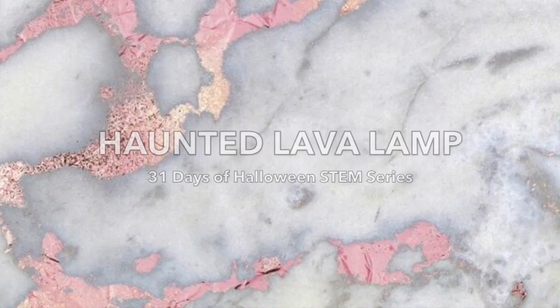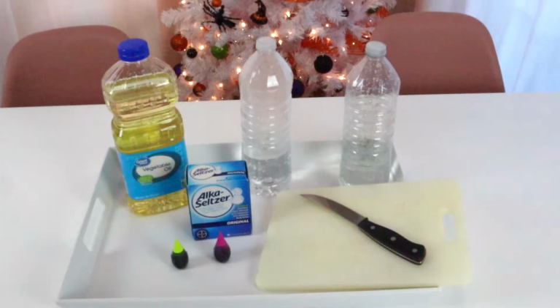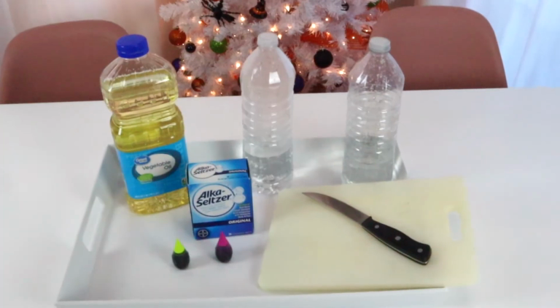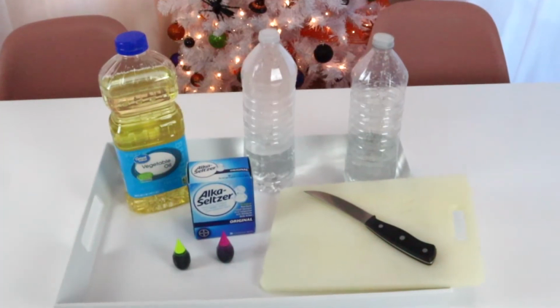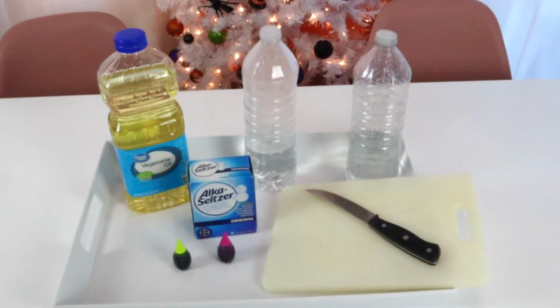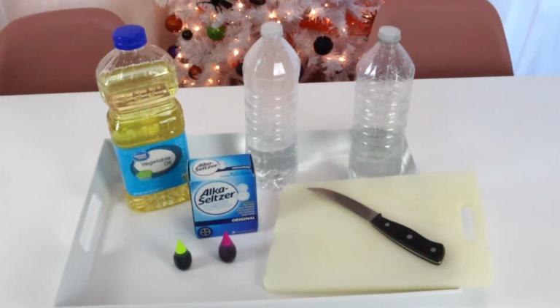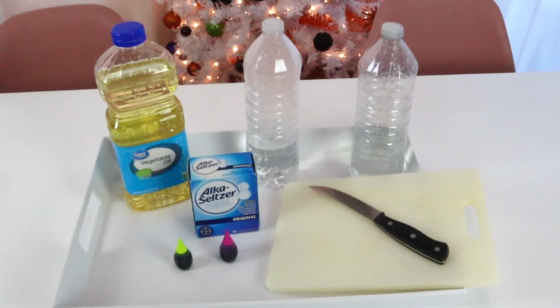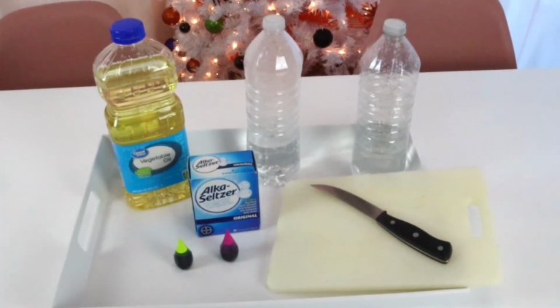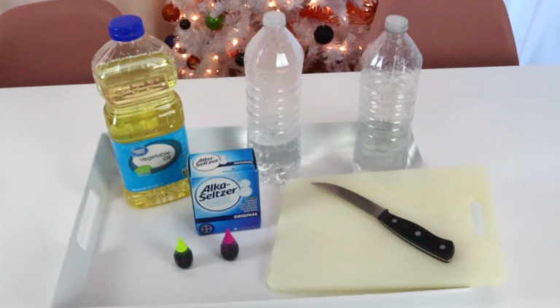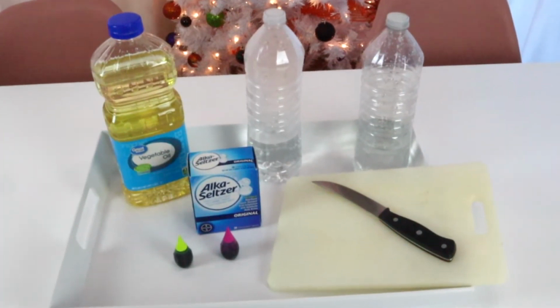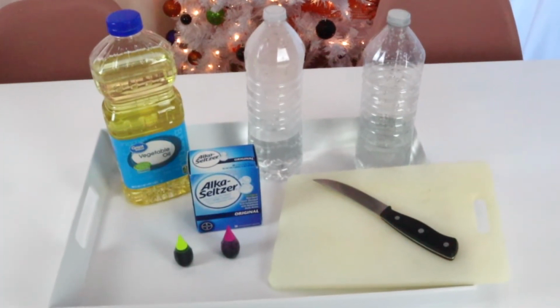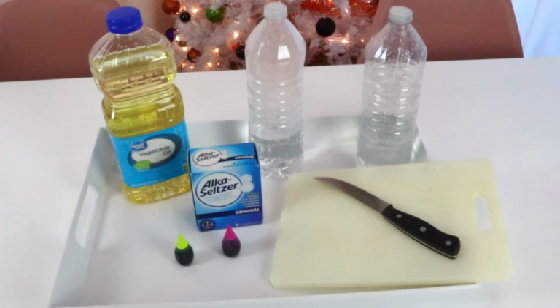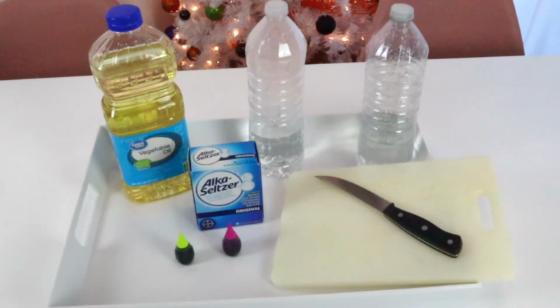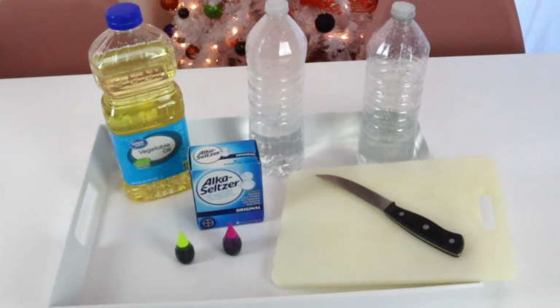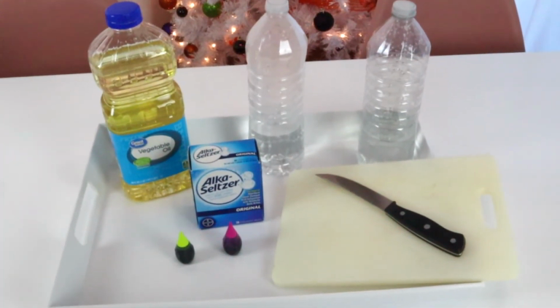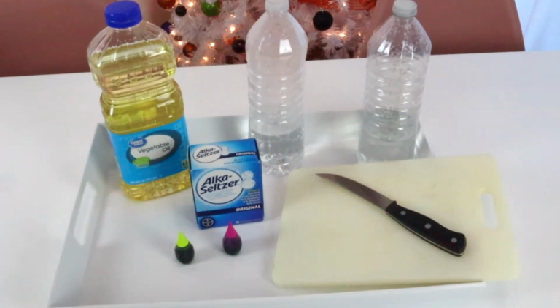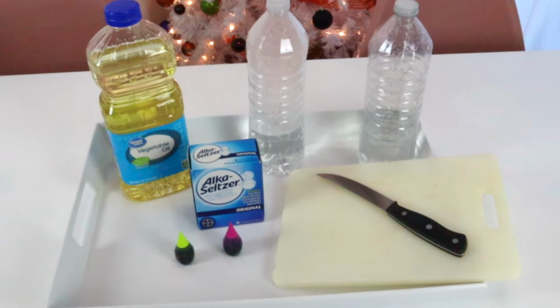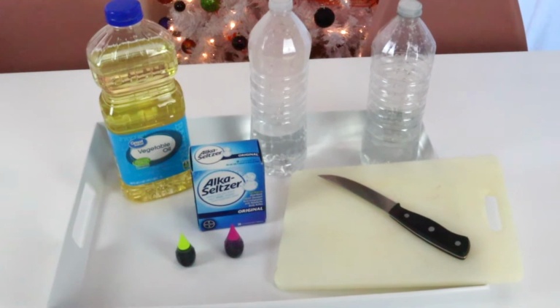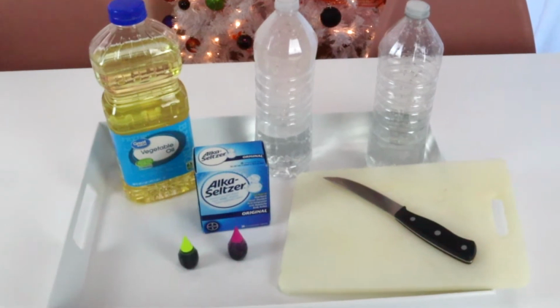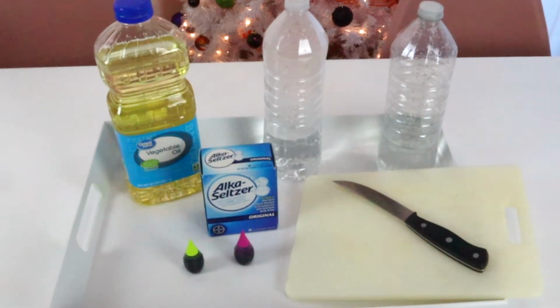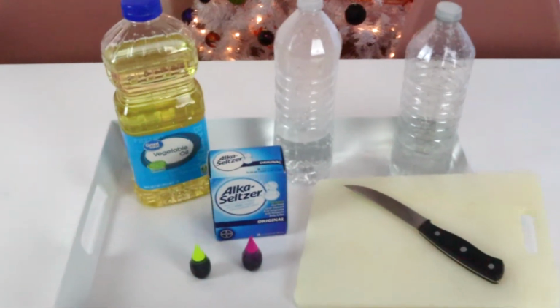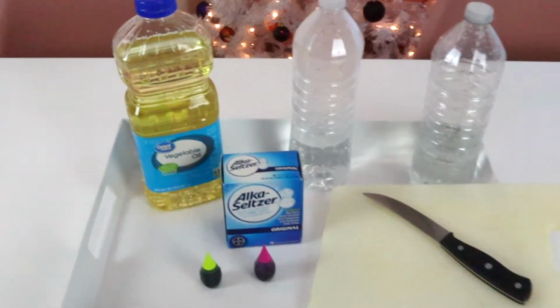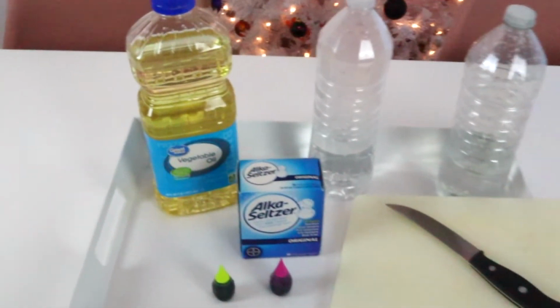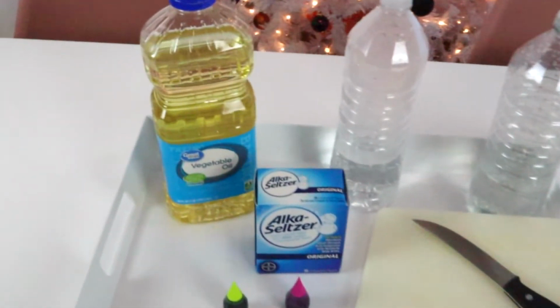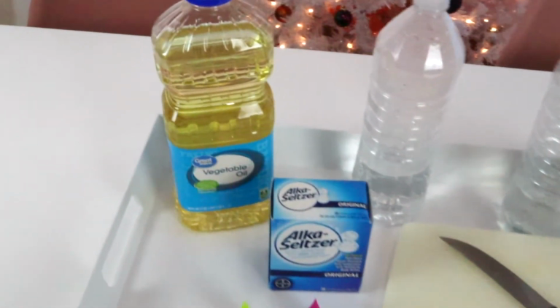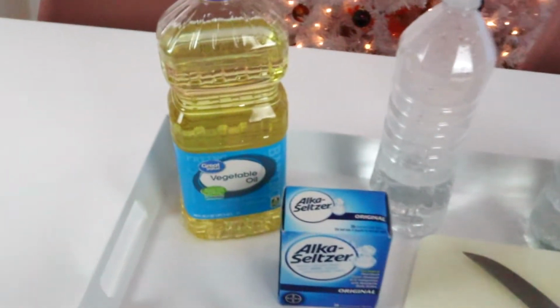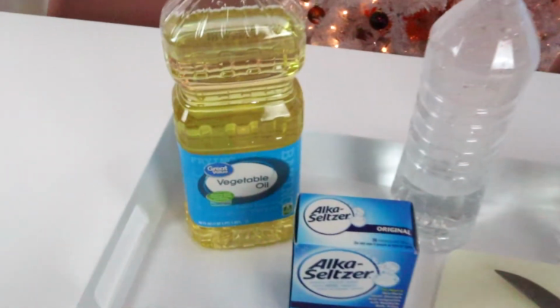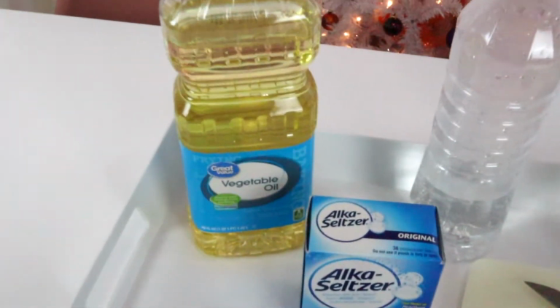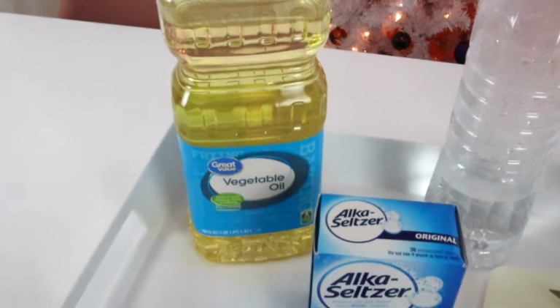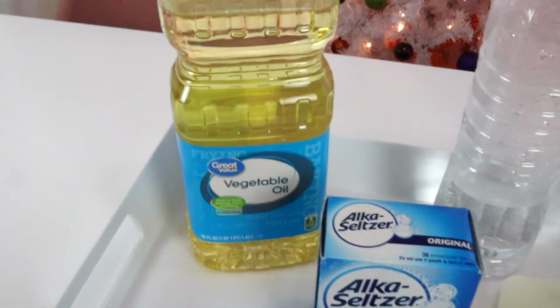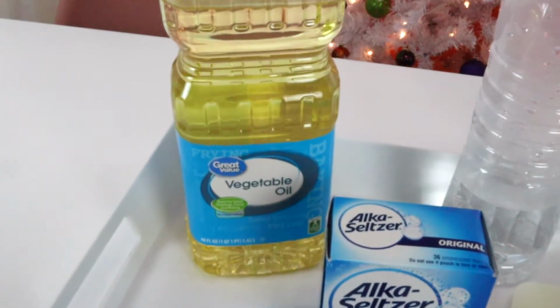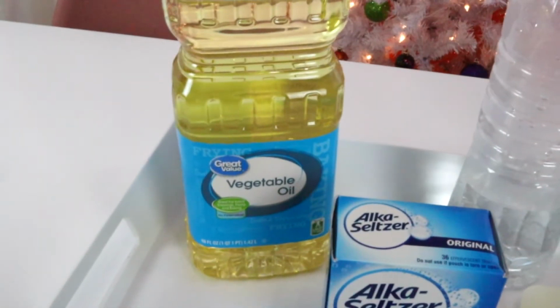Hi everyone! Welcome to my channel Everyday I'm Mothering and our 31 days of Halloween STEM activities. Today we are making lava lamps.